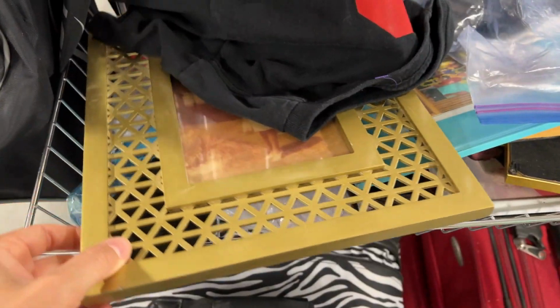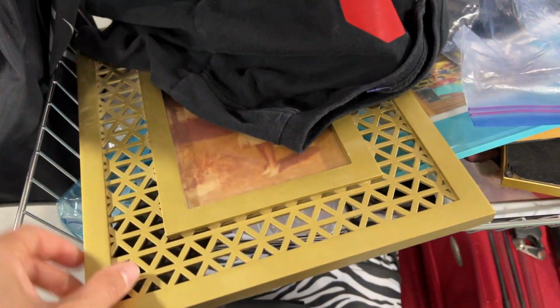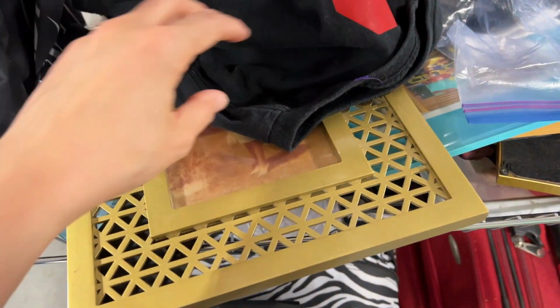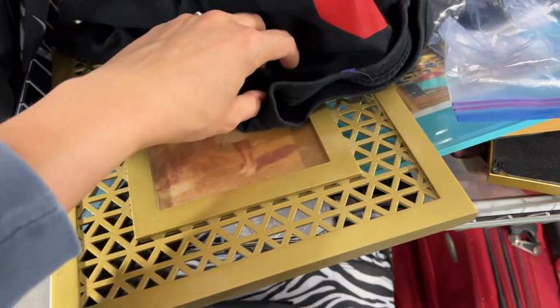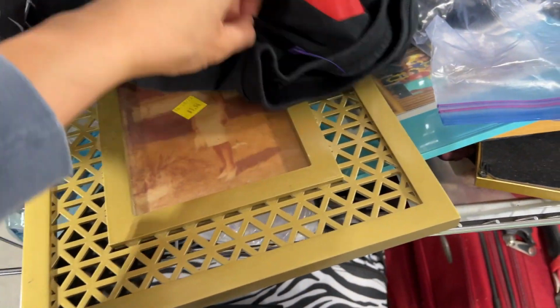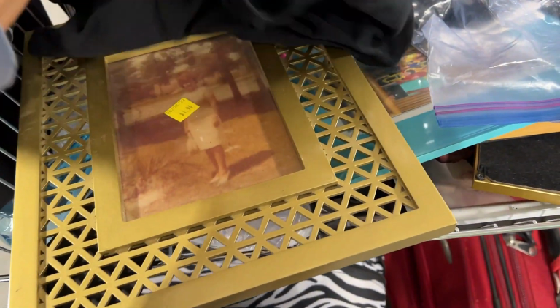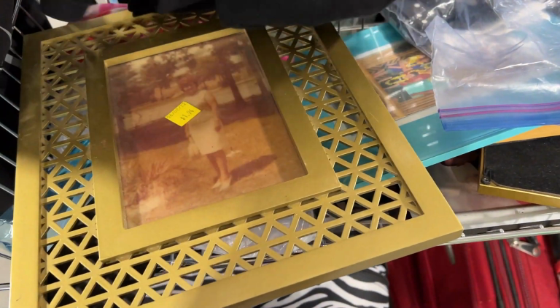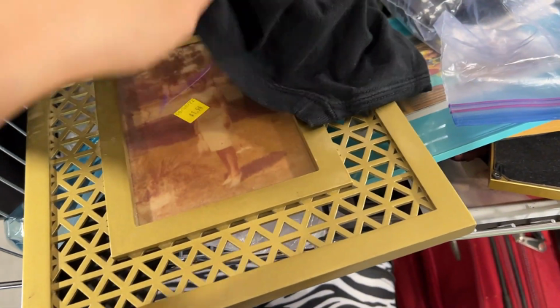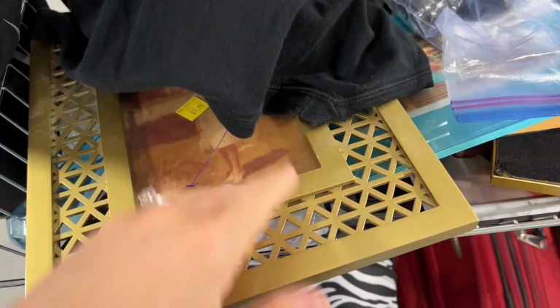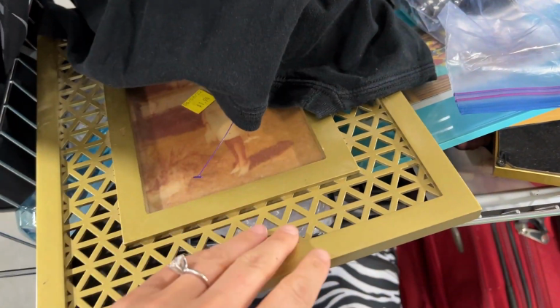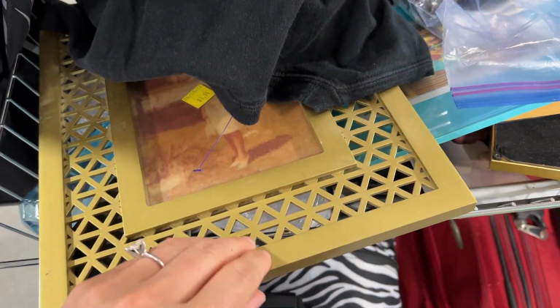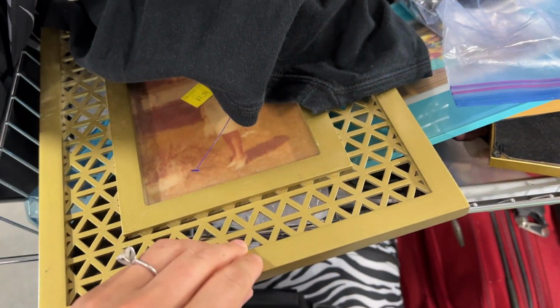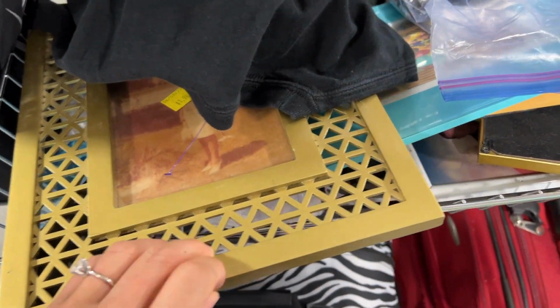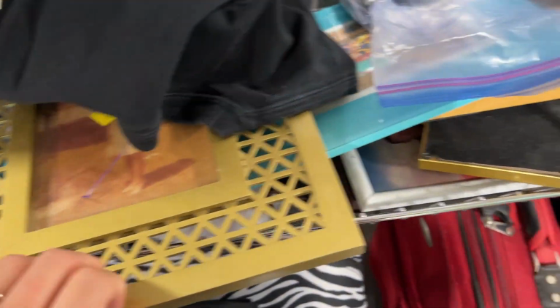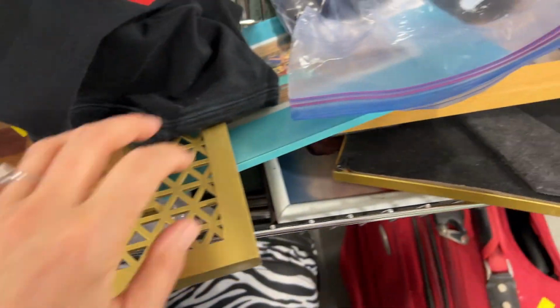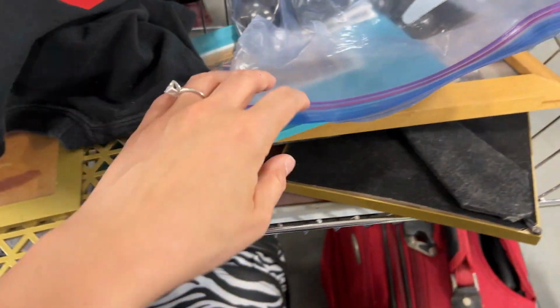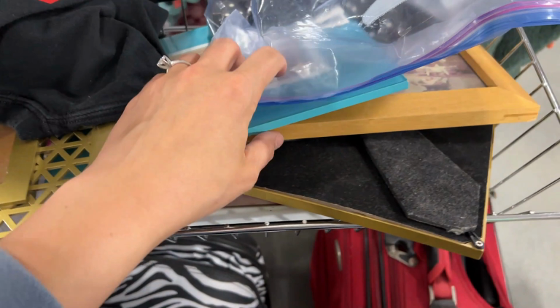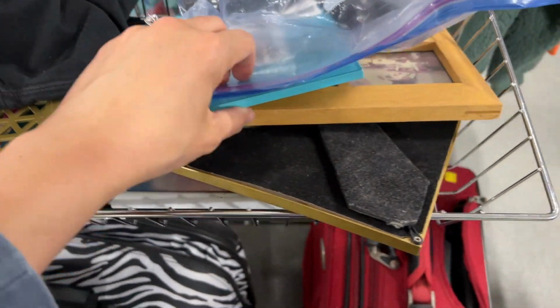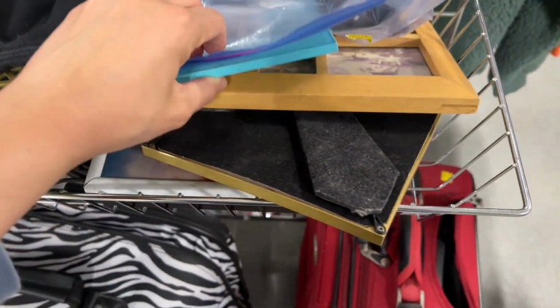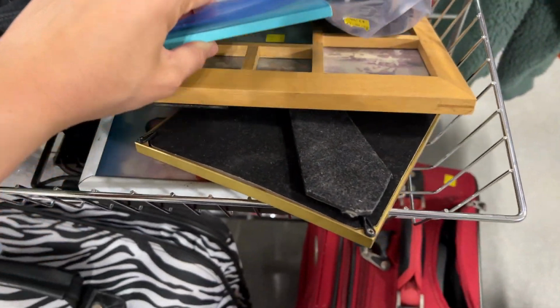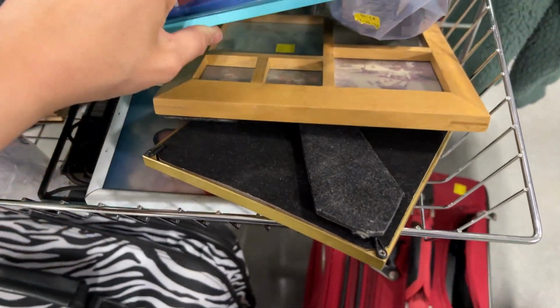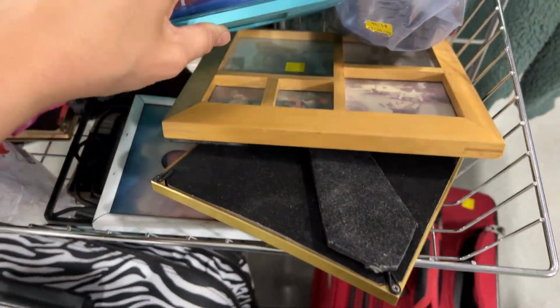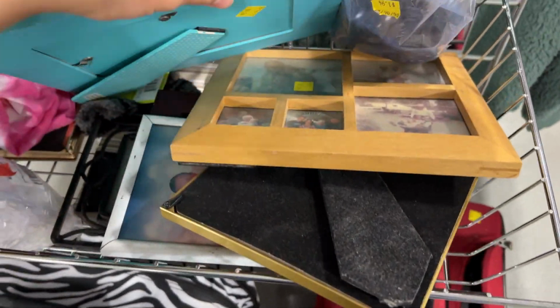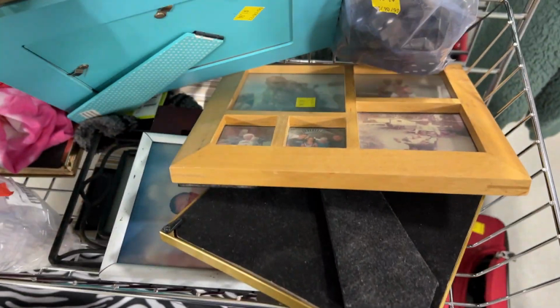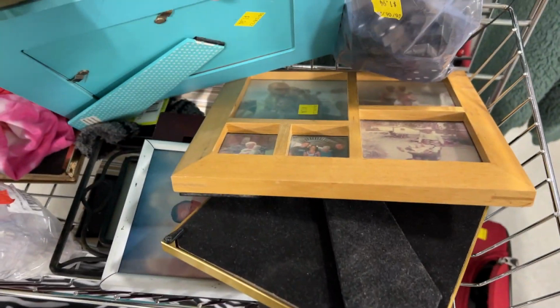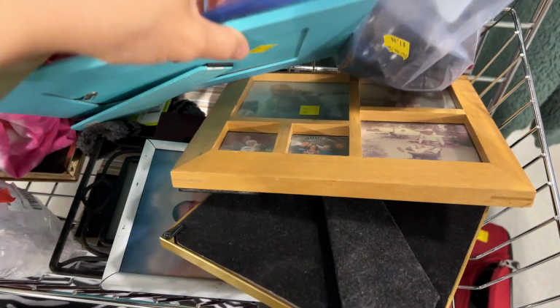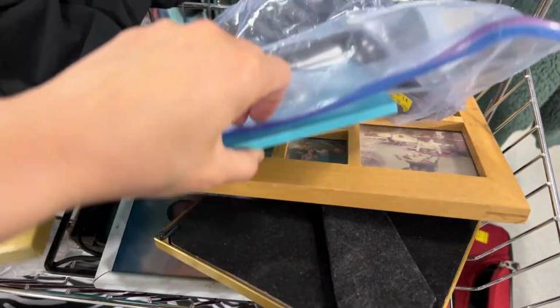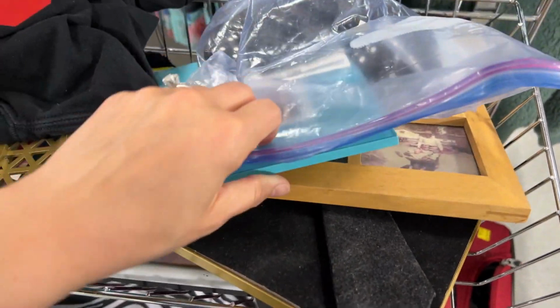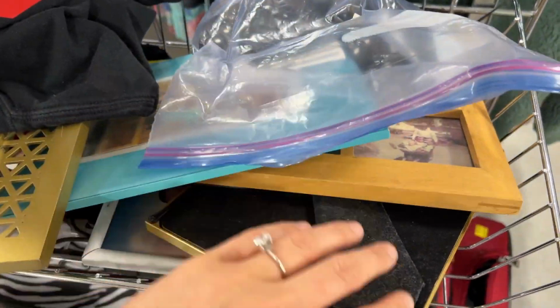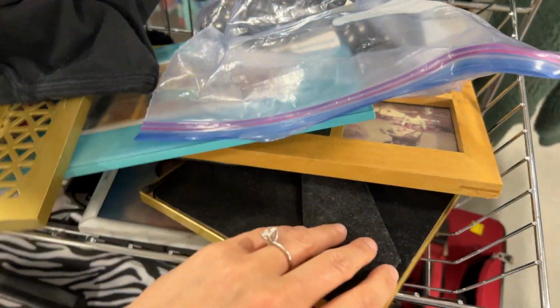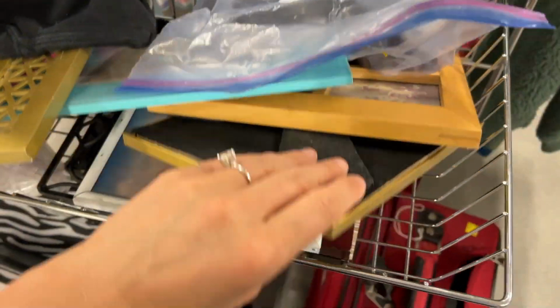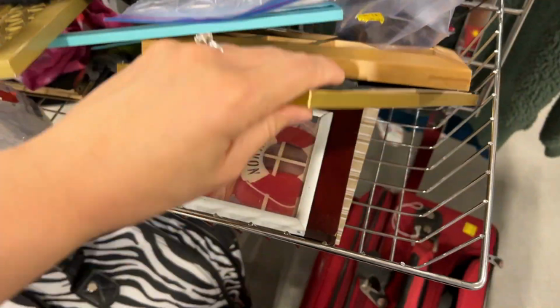I'm a sucker for frames, but unfortunately today's selection was not that great so I wound up leaving without any.